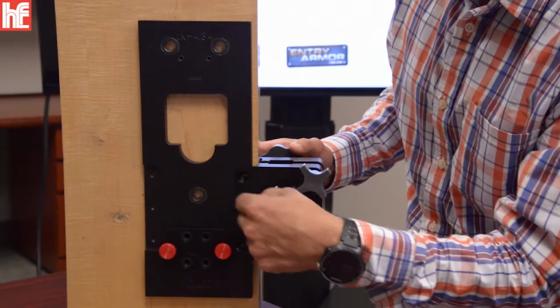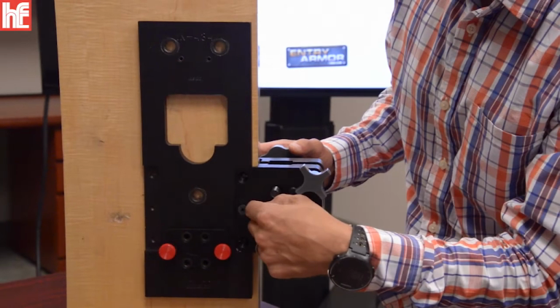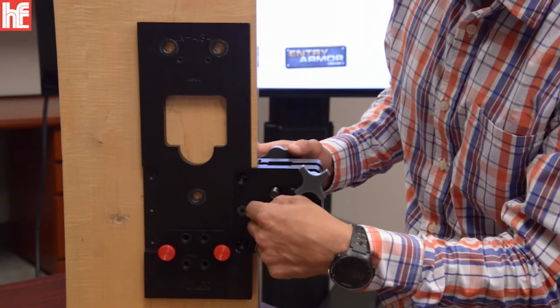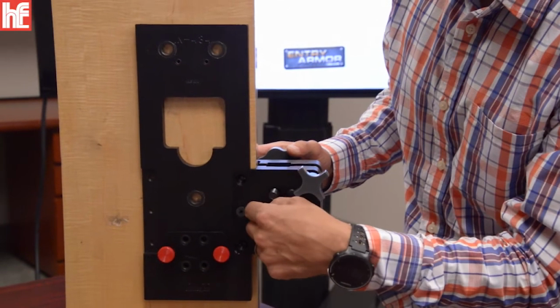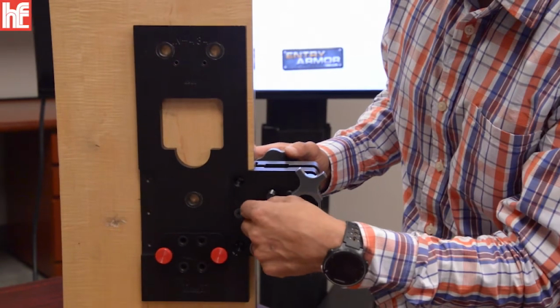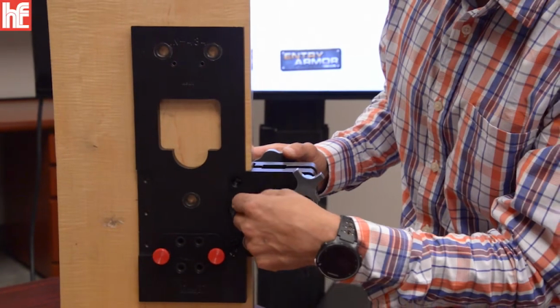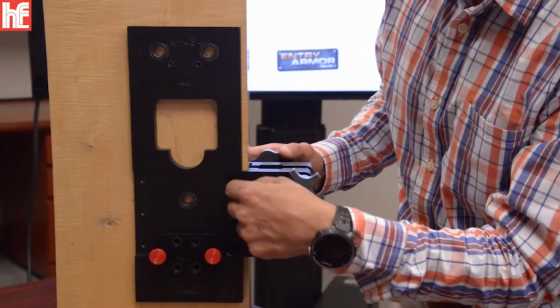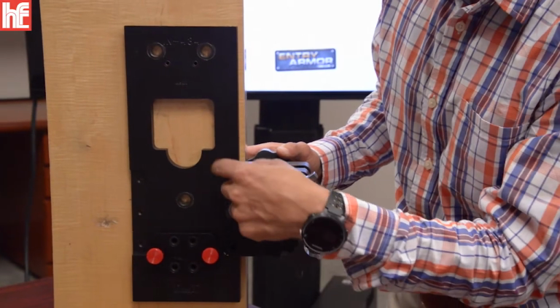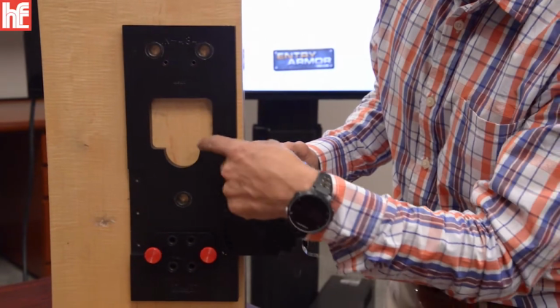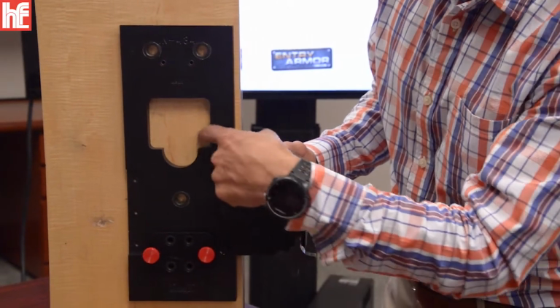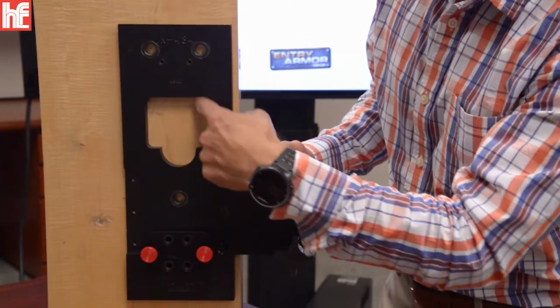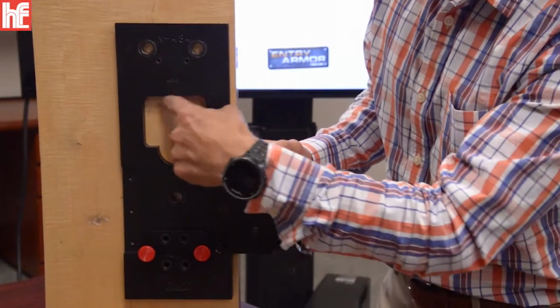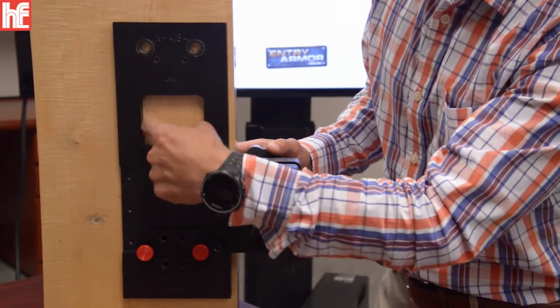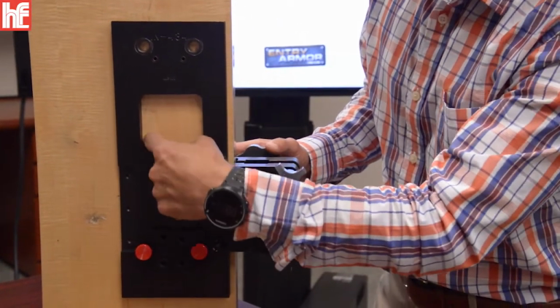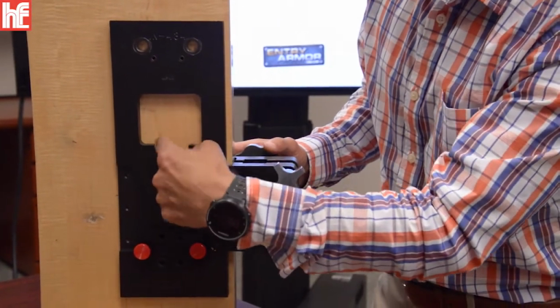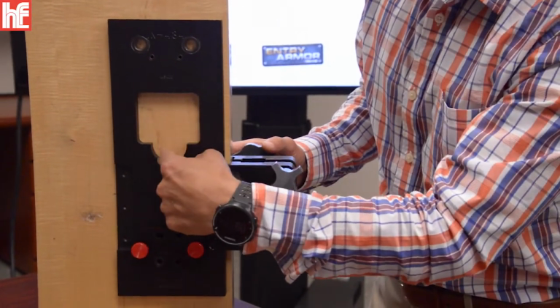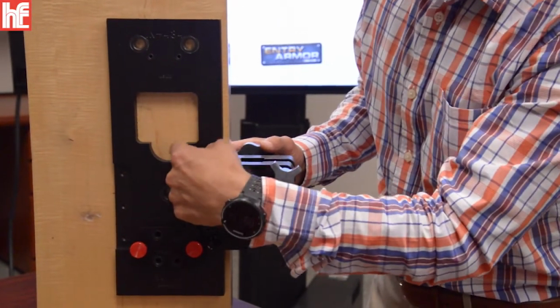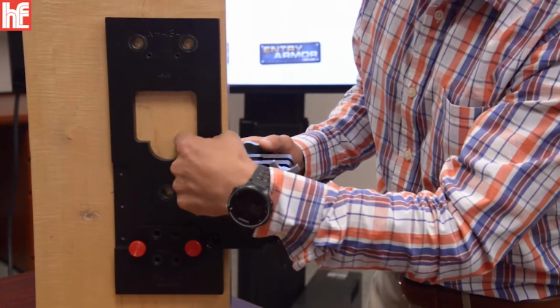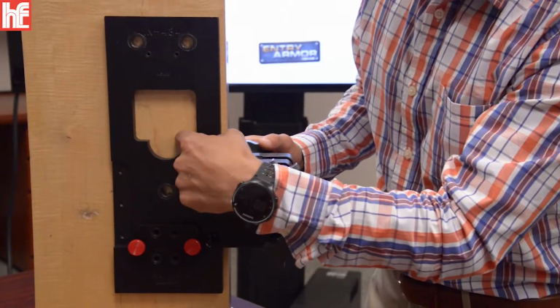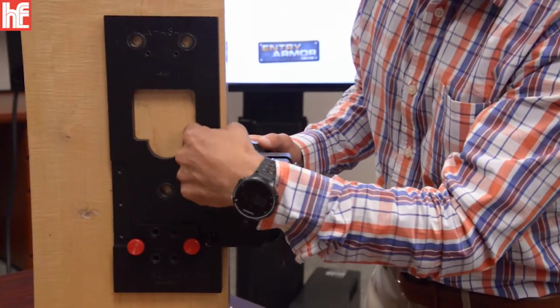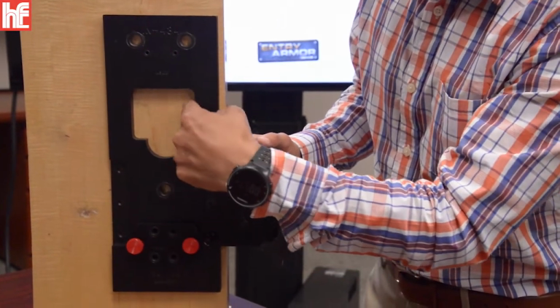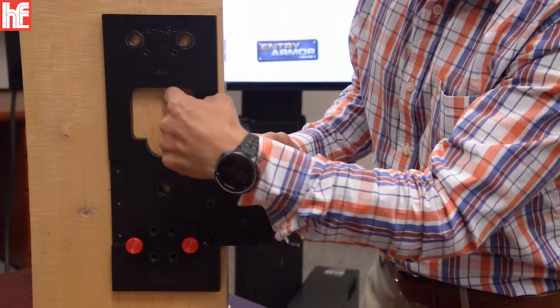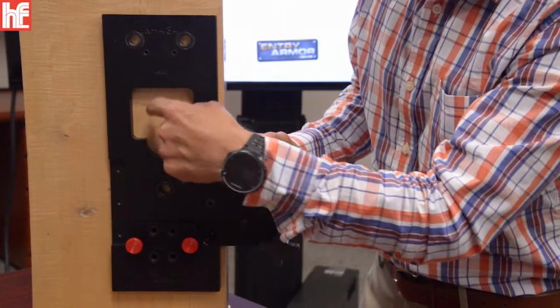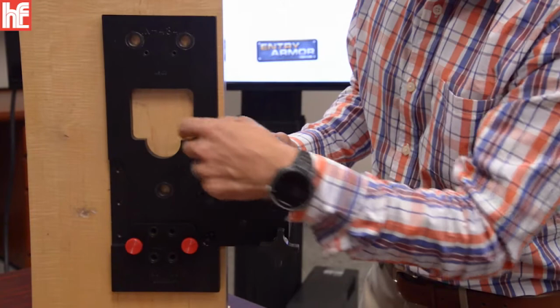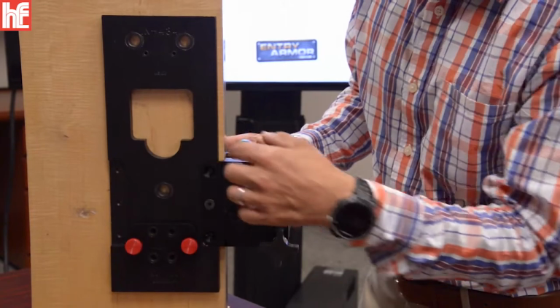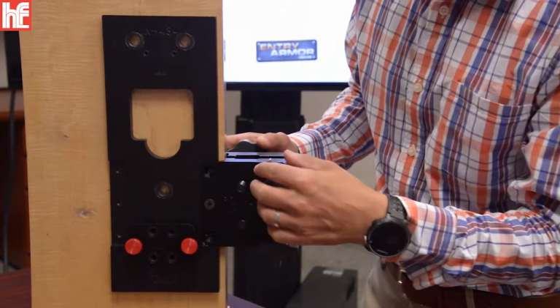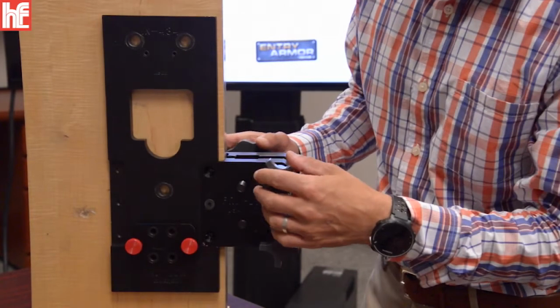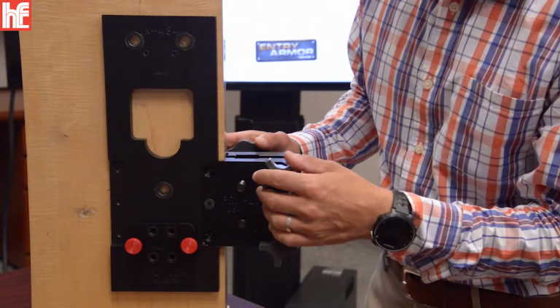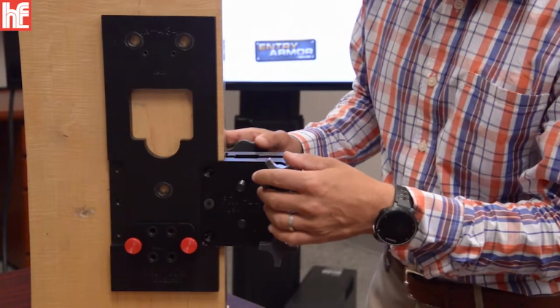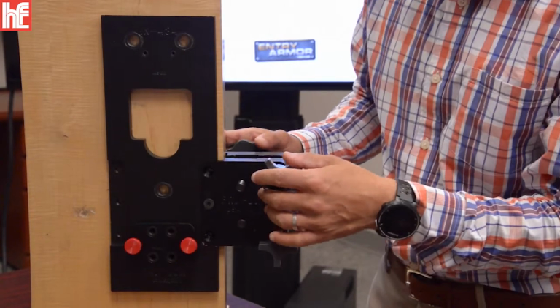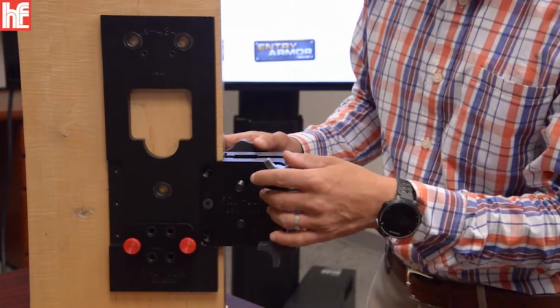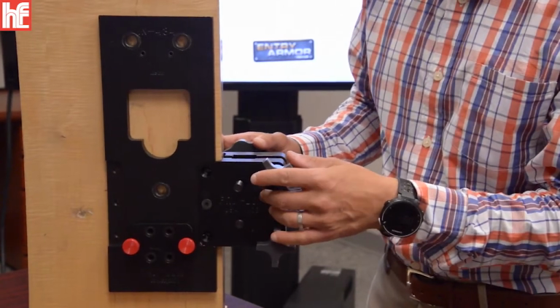For holes that are larger than a half an inch, use a hole saw or some type of router.